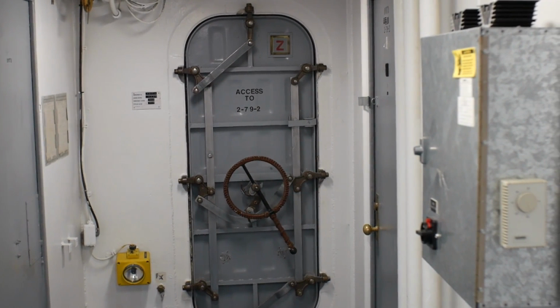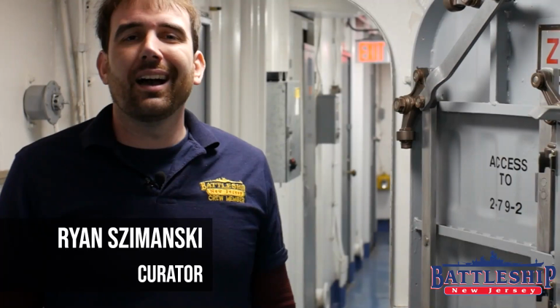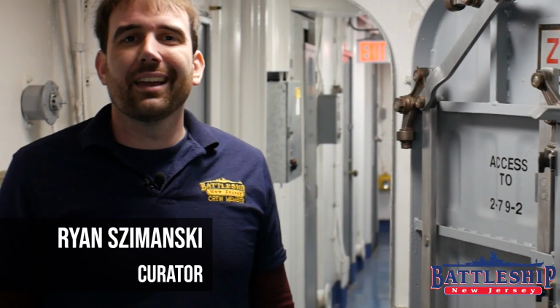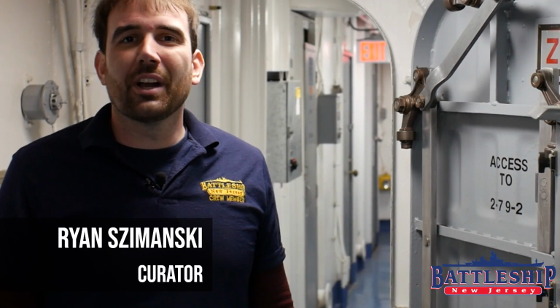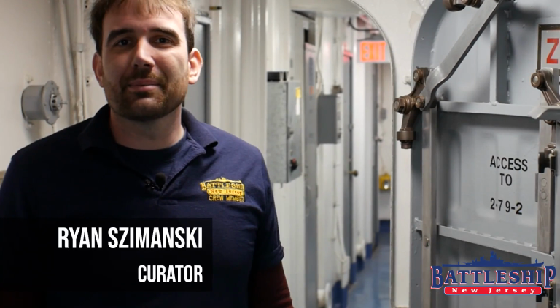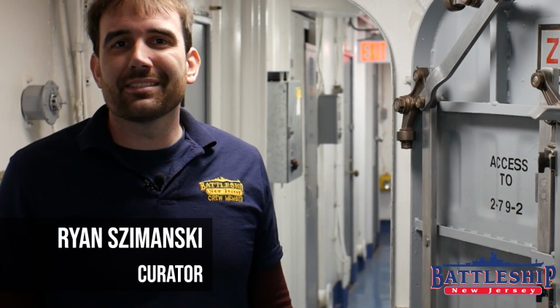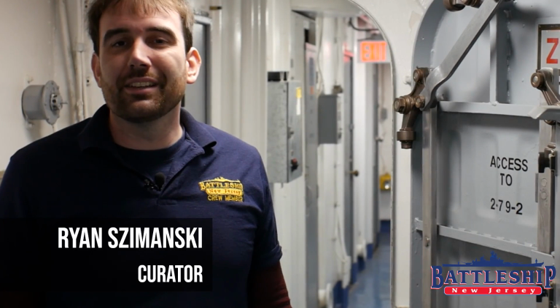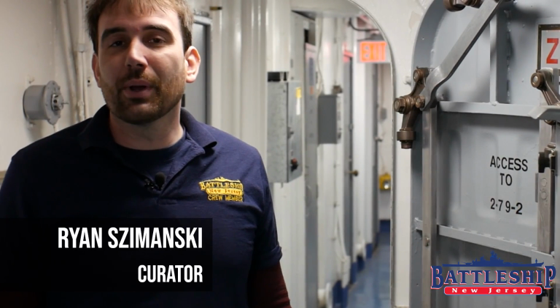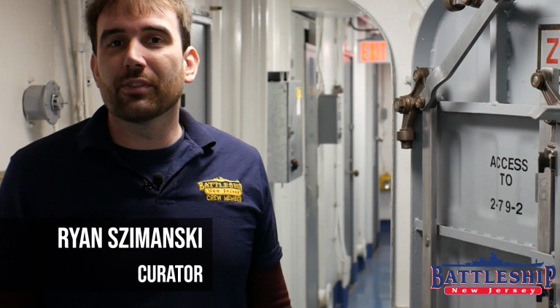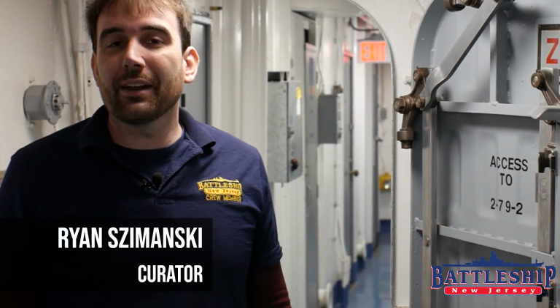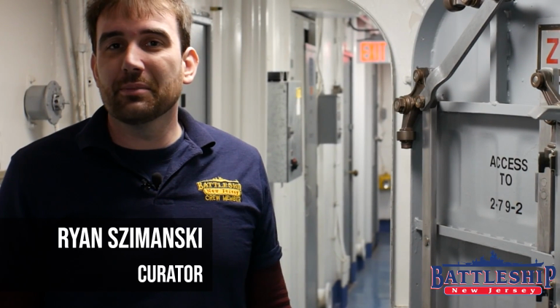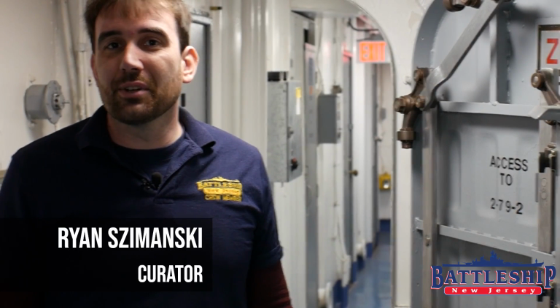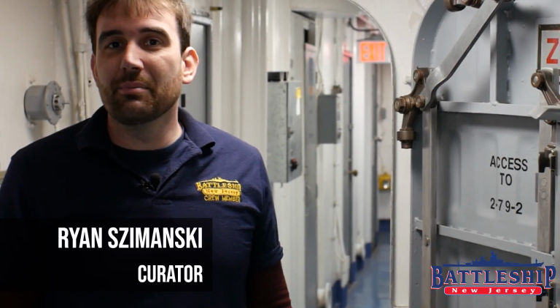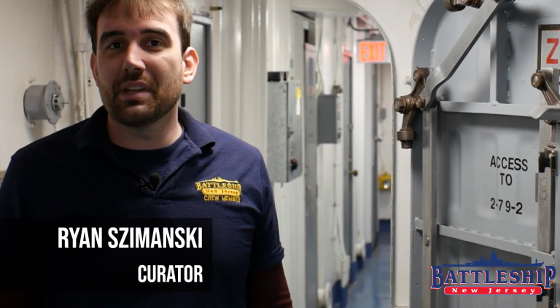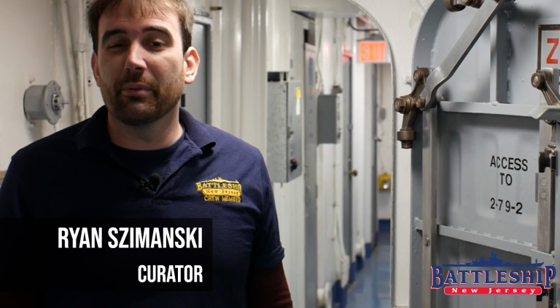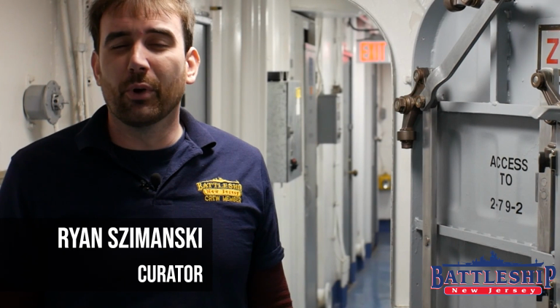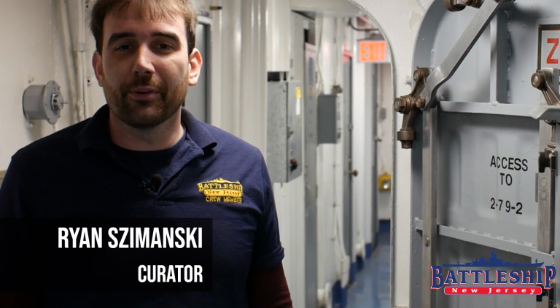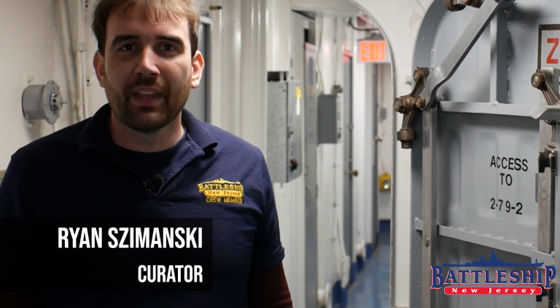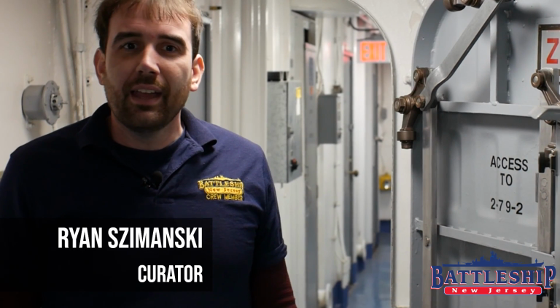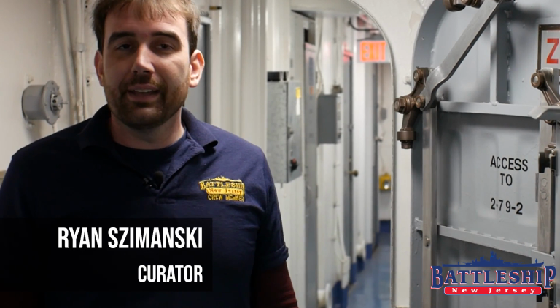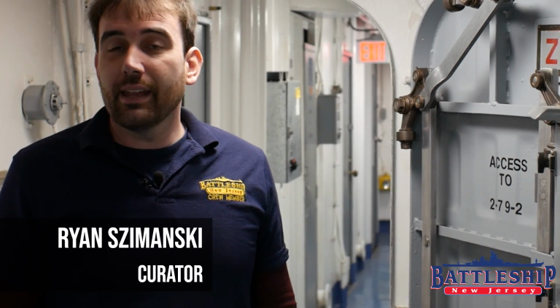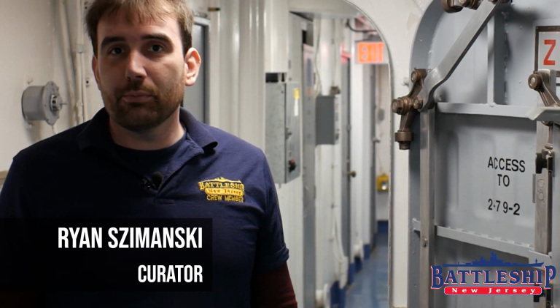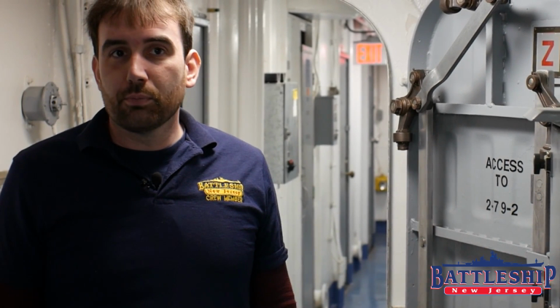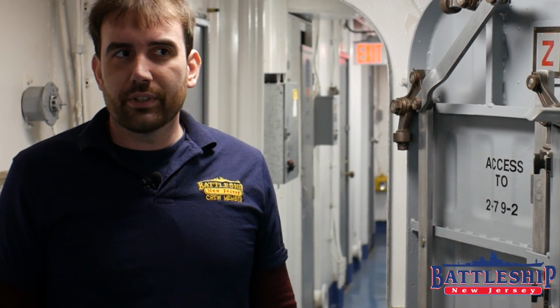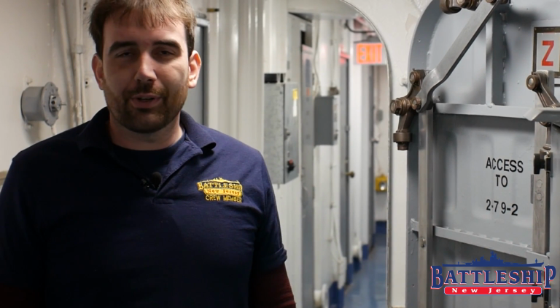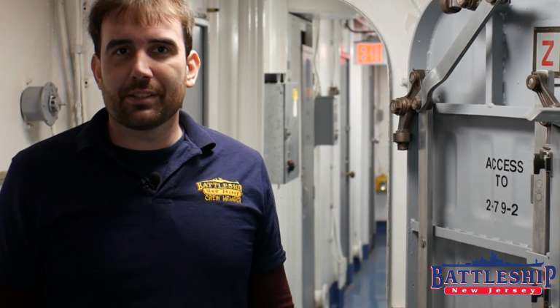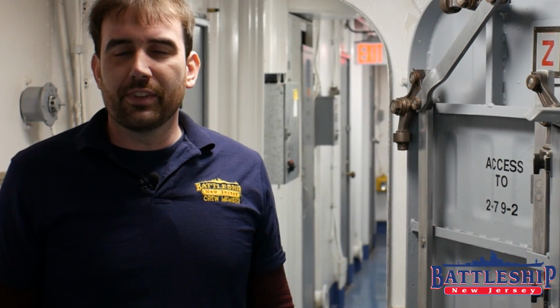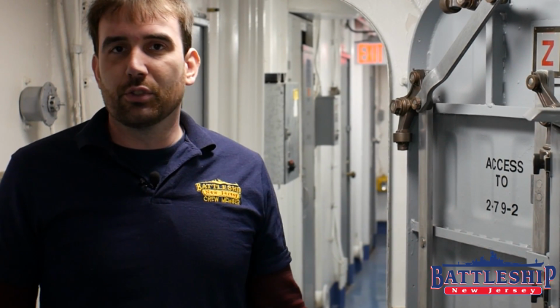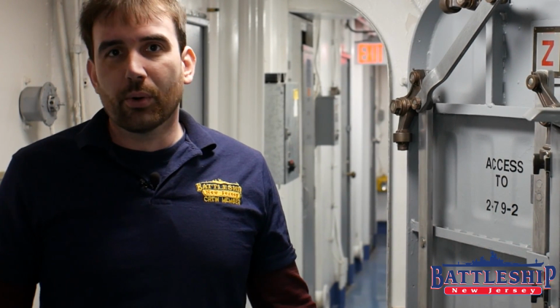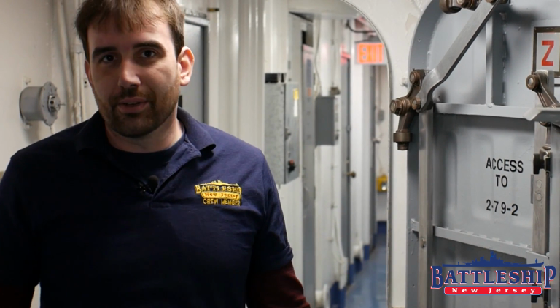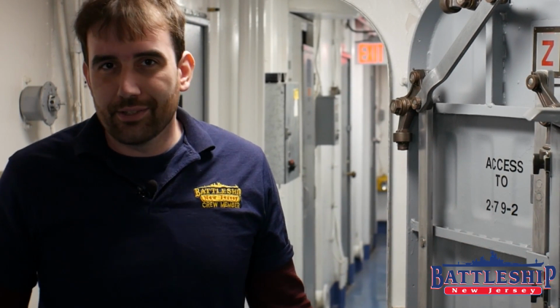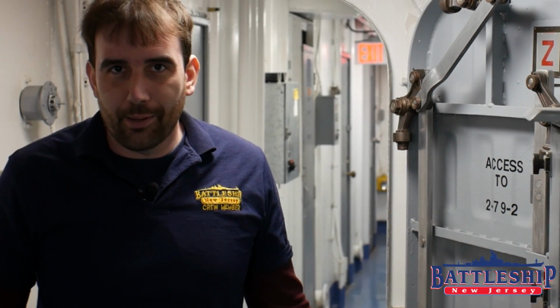Hi, I'm Ryan Szymanski, Curator for Battleship New Jersey Museum and Memorial, and today we're going to talk about some of the doors on this ship.